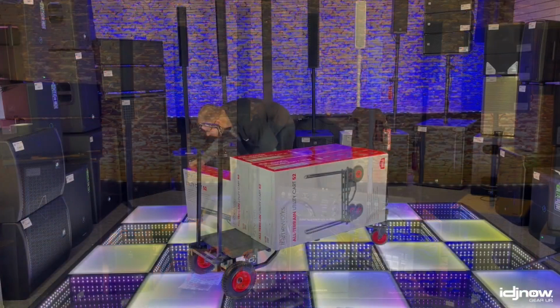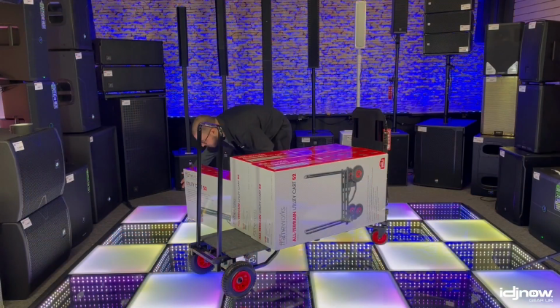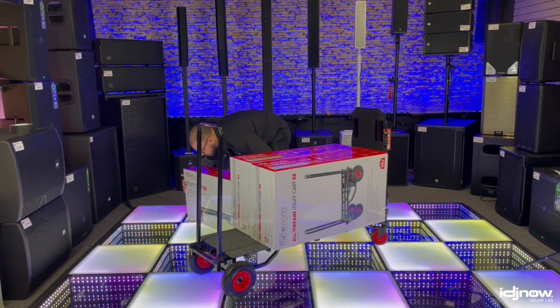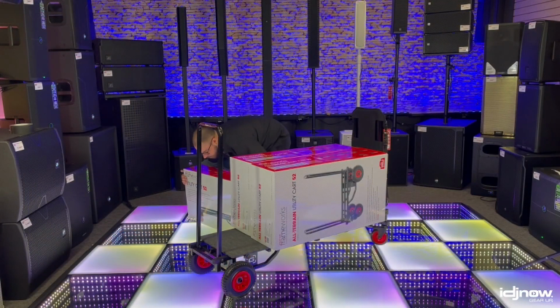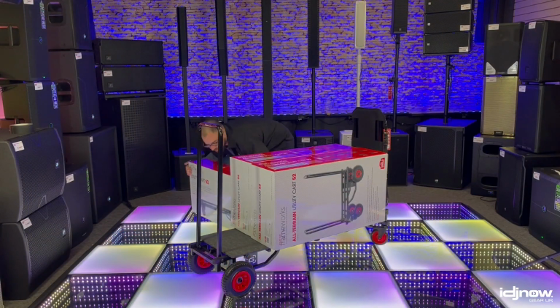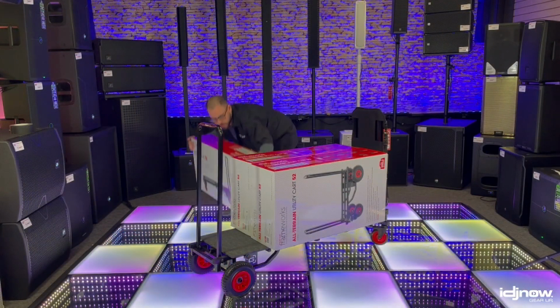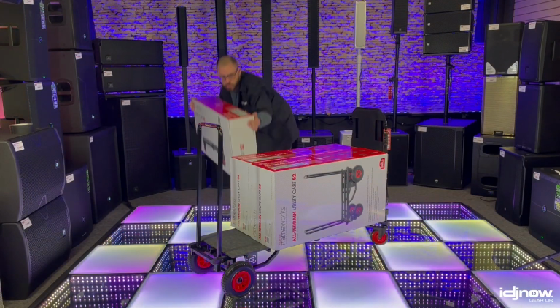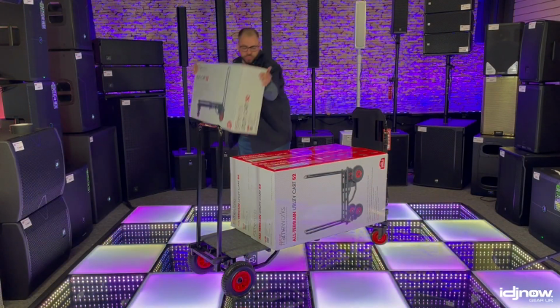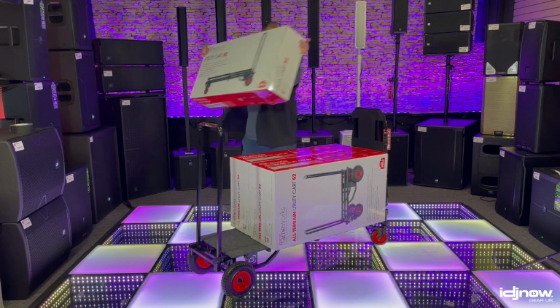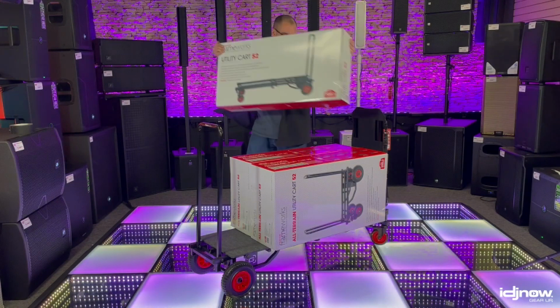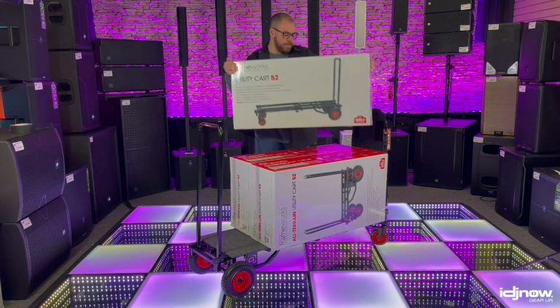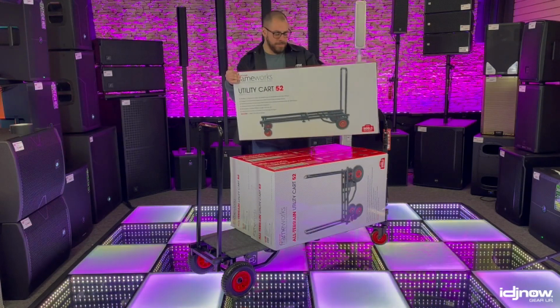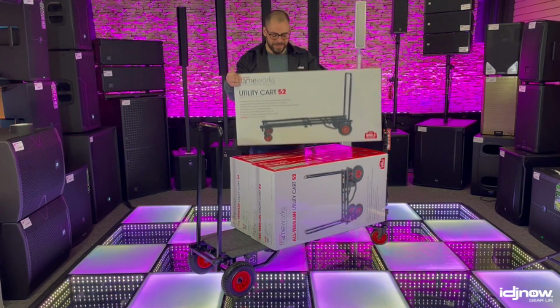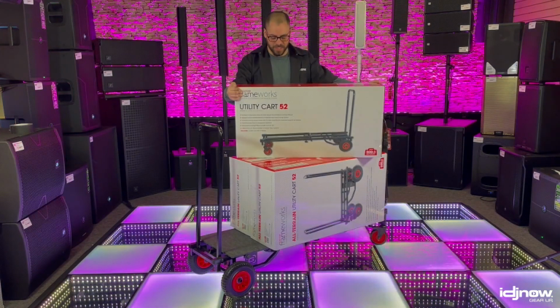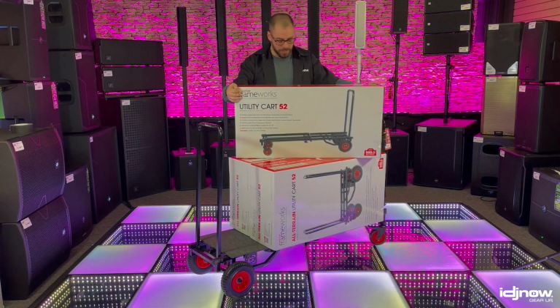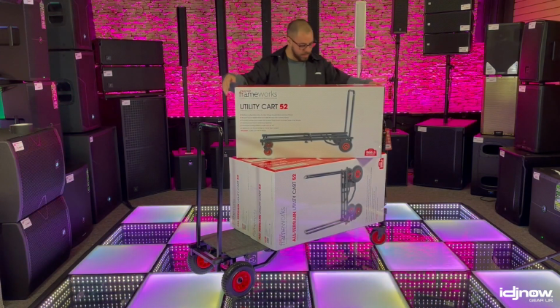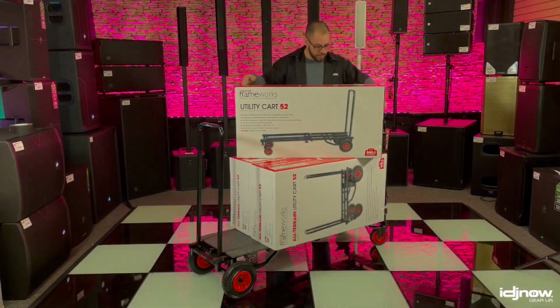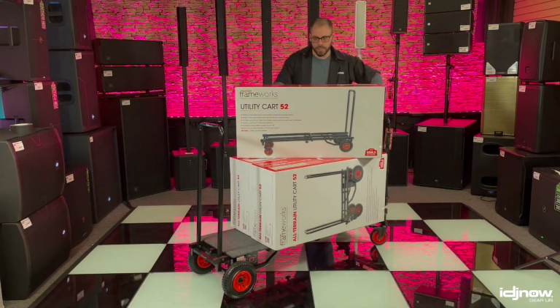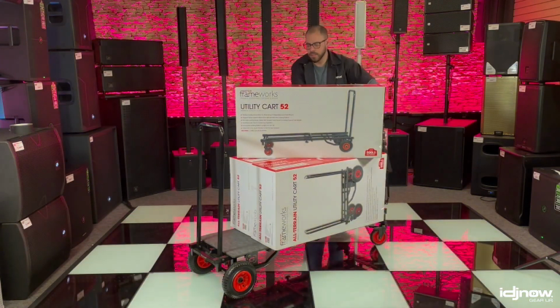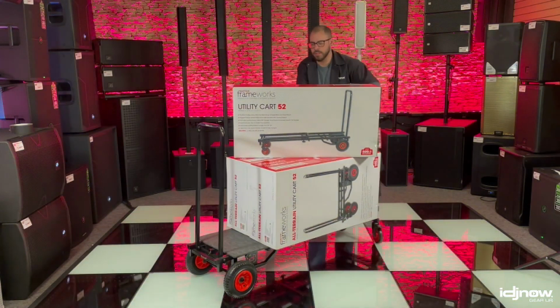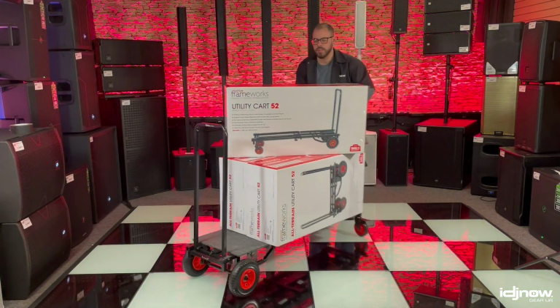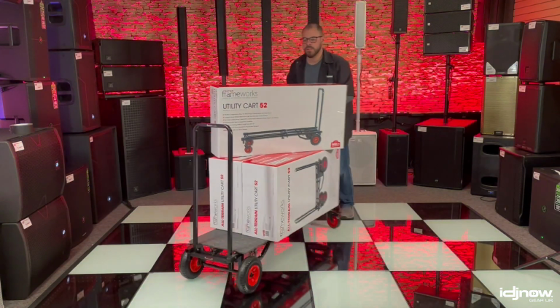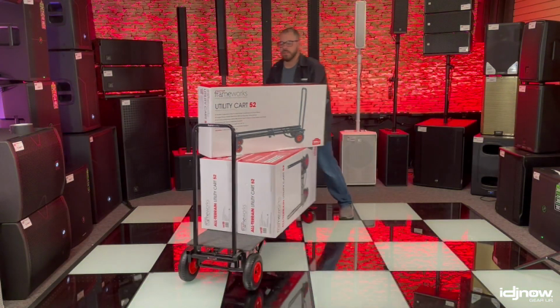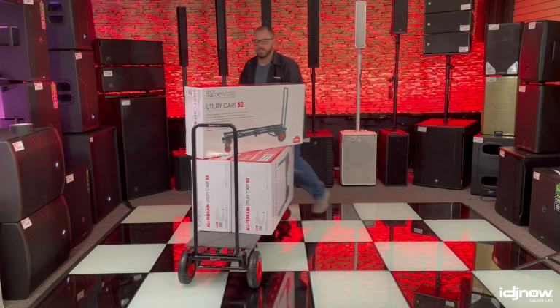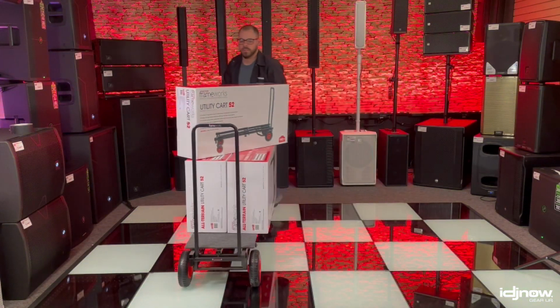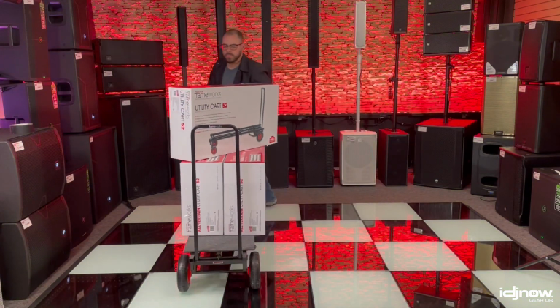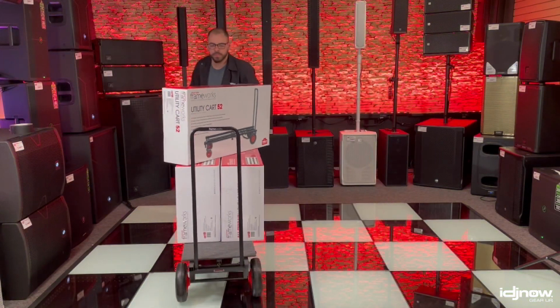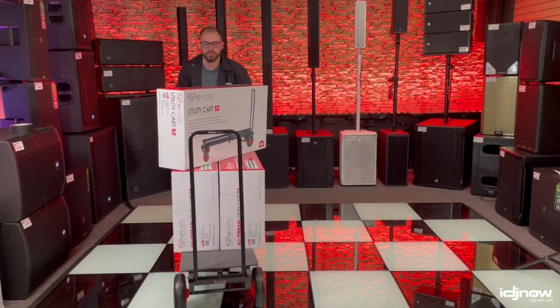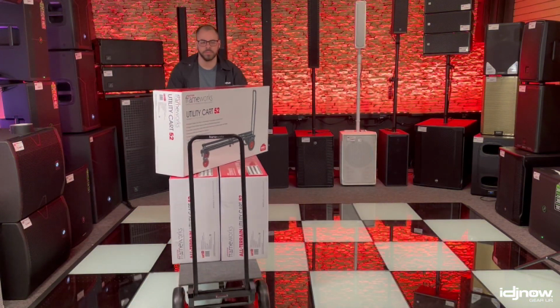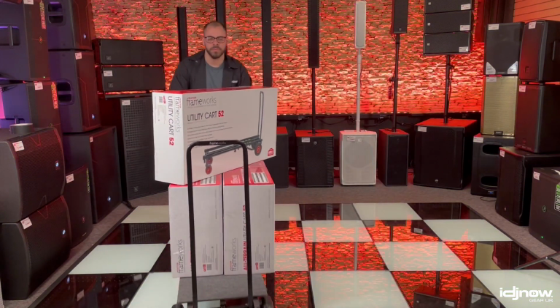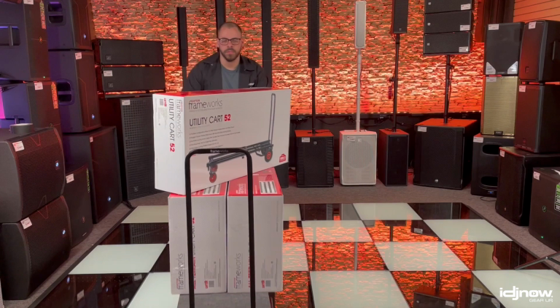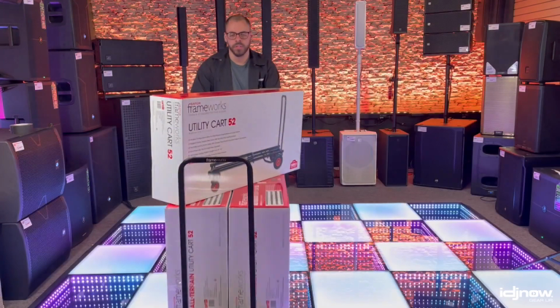Now that you've got all this gear, make sure you have an effective way to transport it all. We've got a wide variety of carts, dollies, bags, and more.